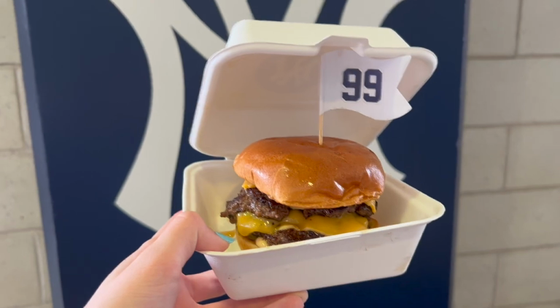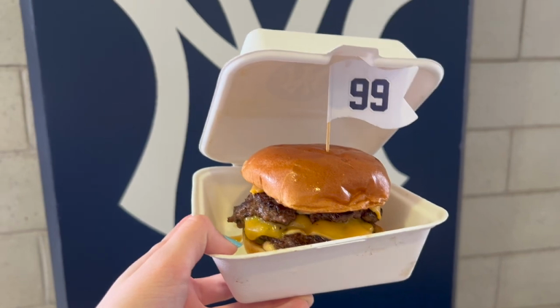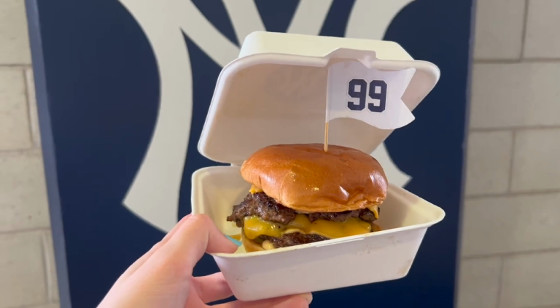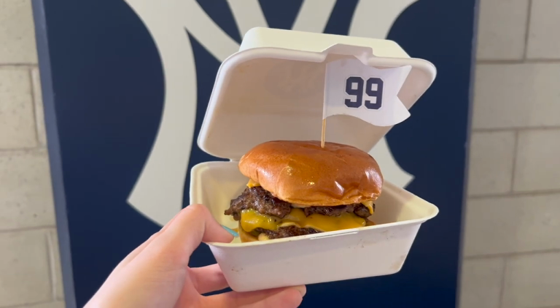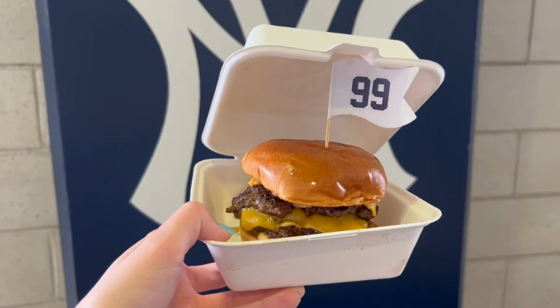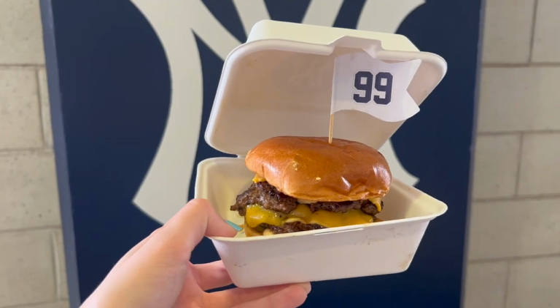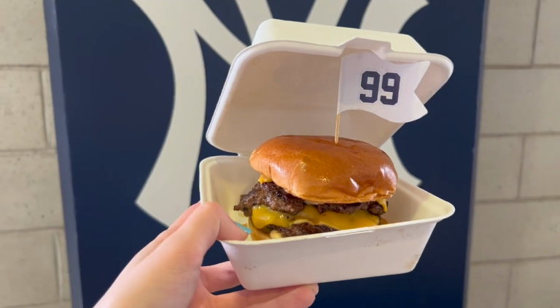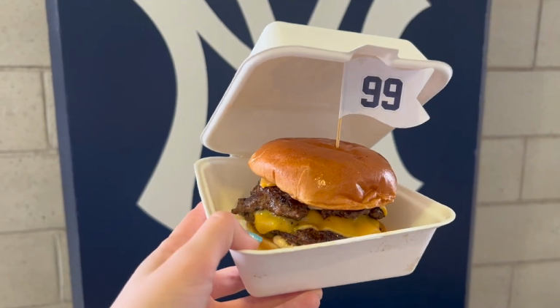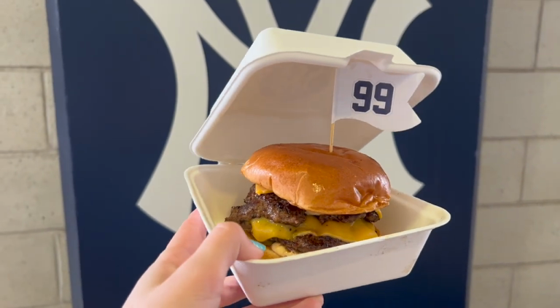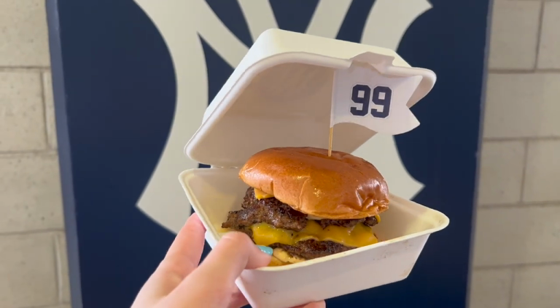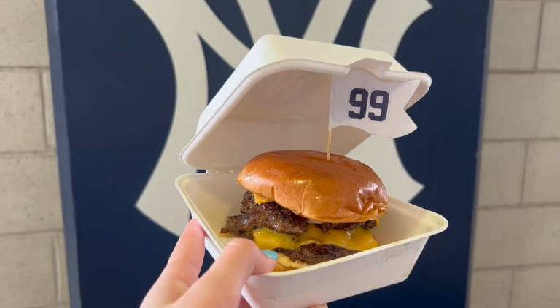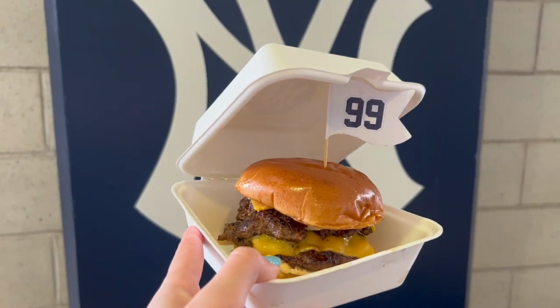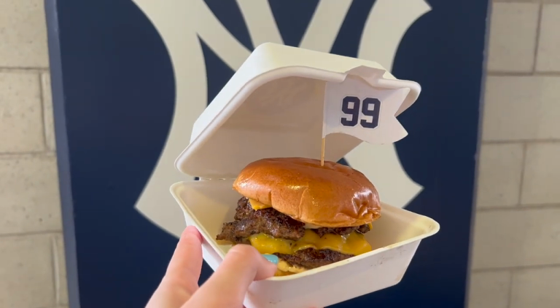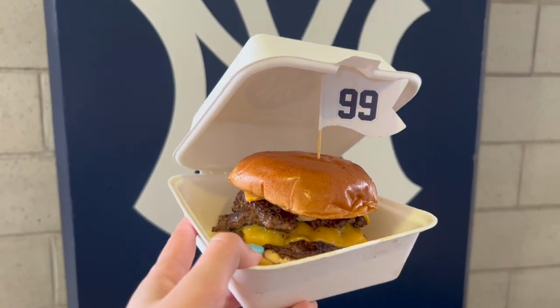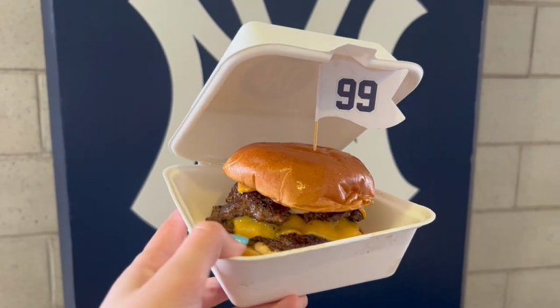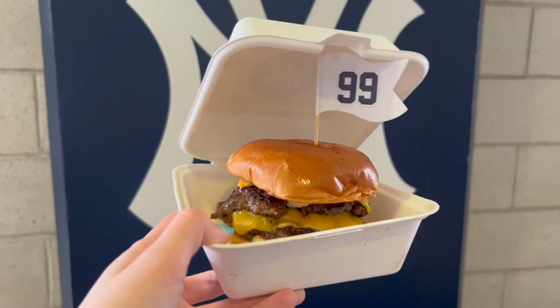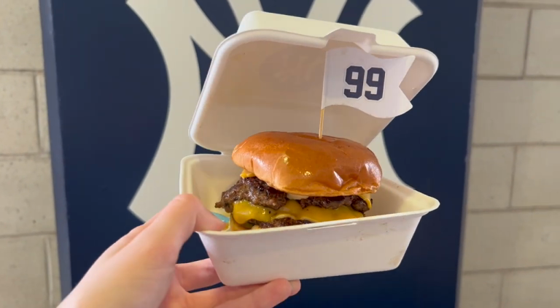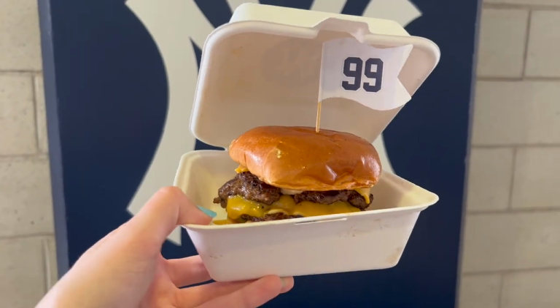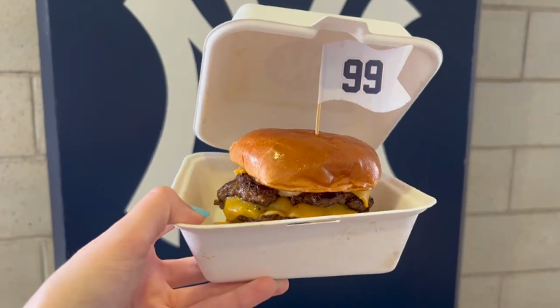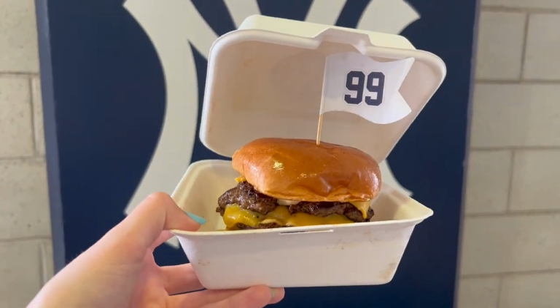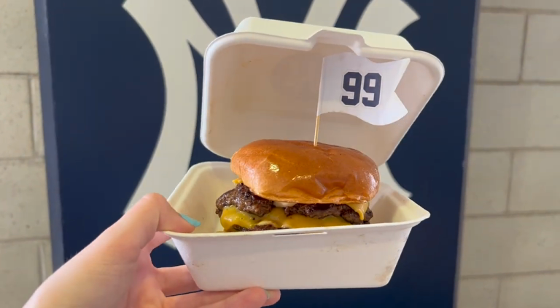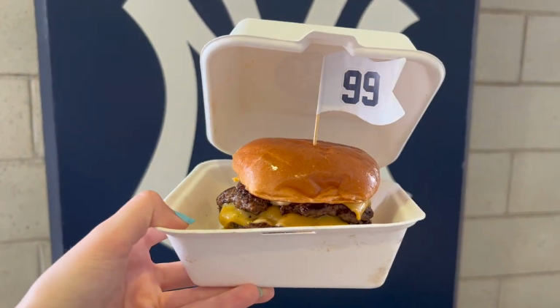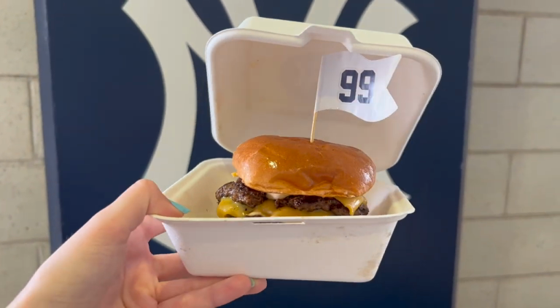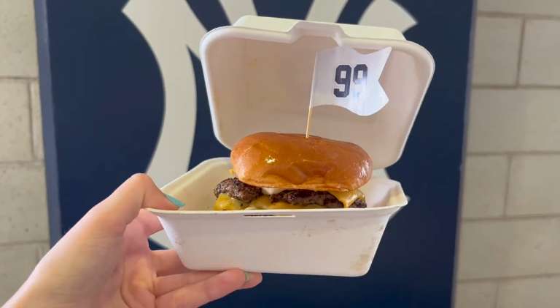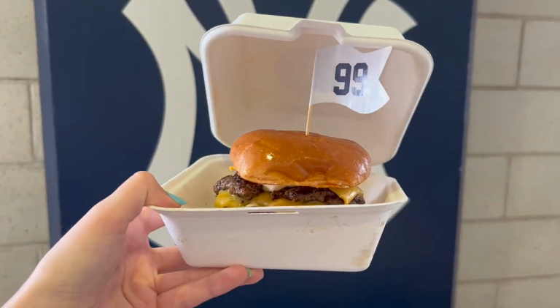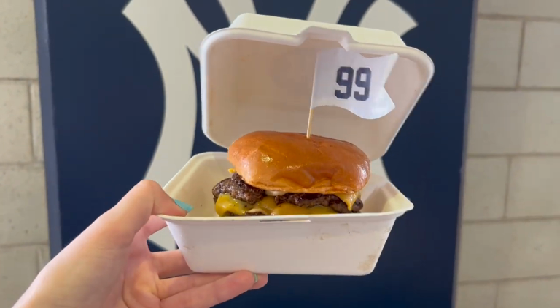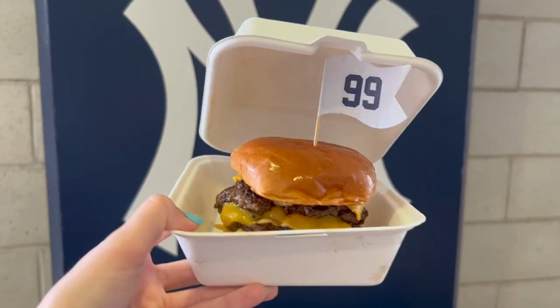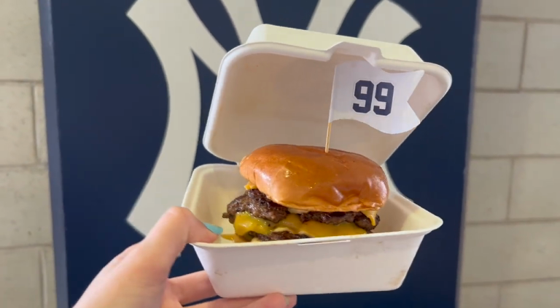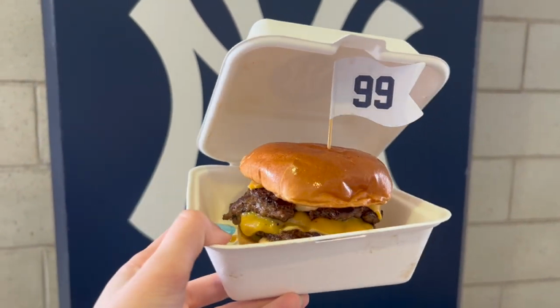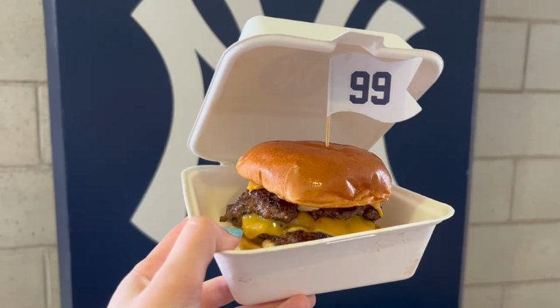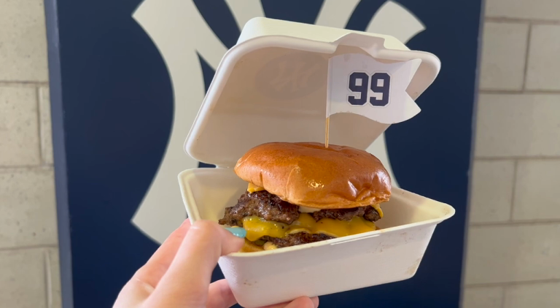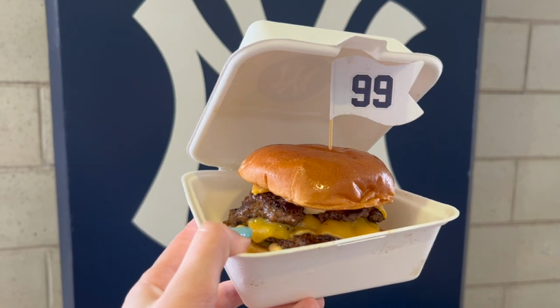They only sell 99 of these at Yankee Stadium per game. Let's try it out.